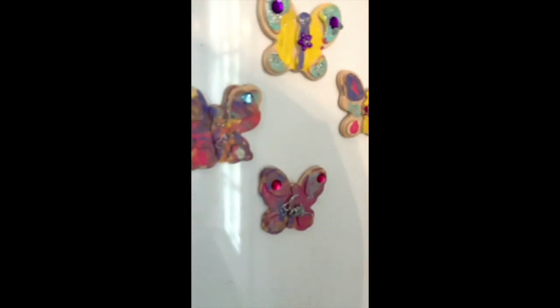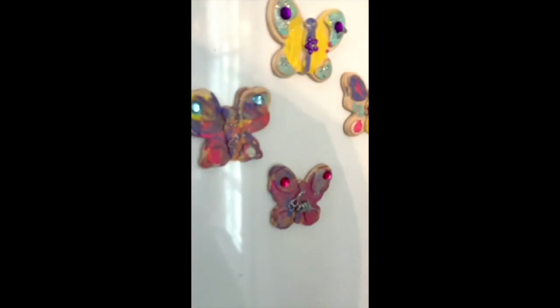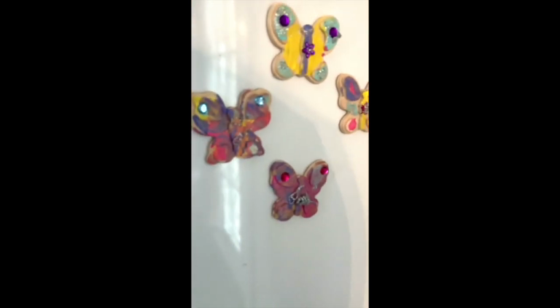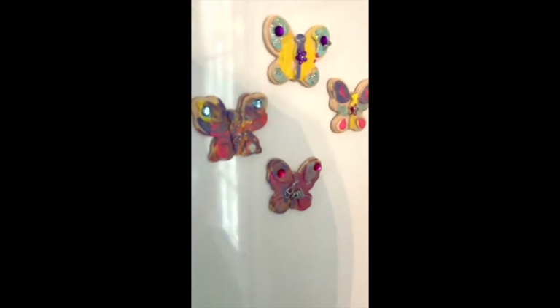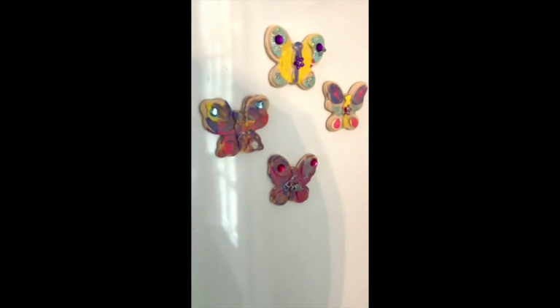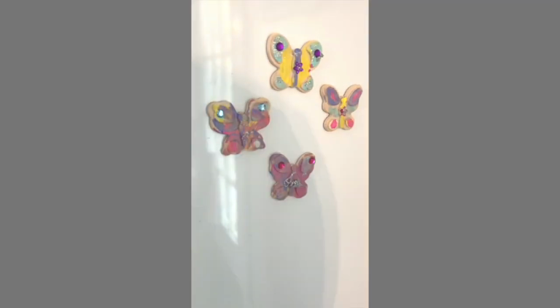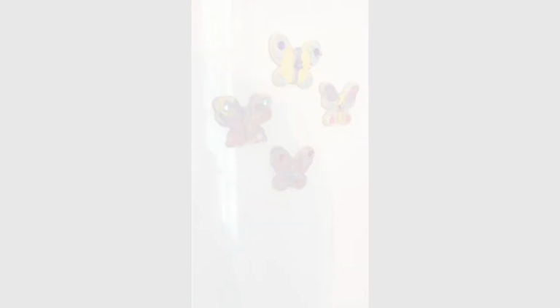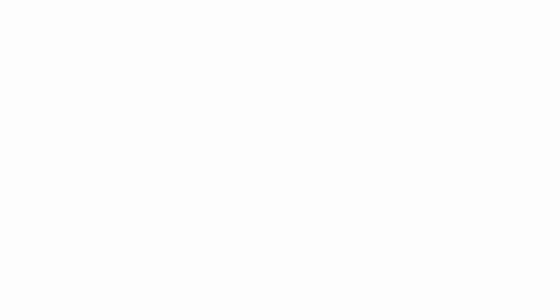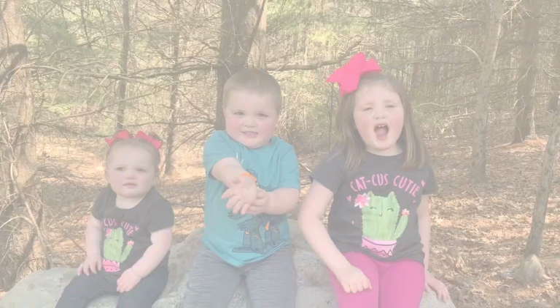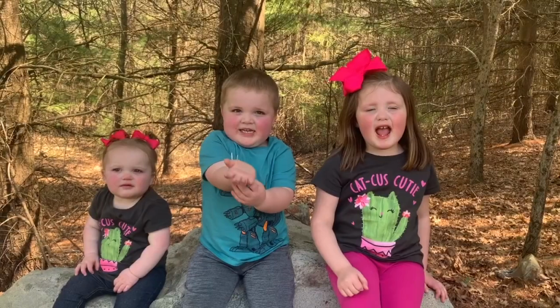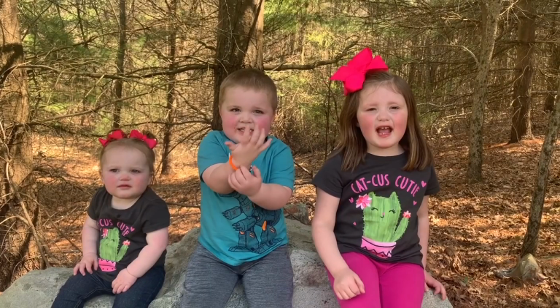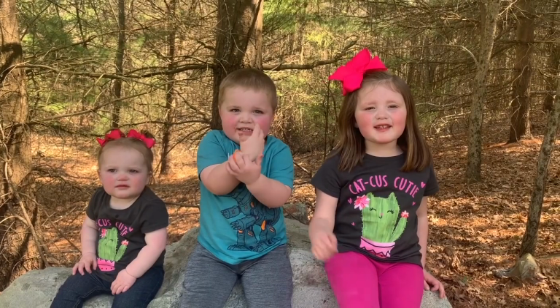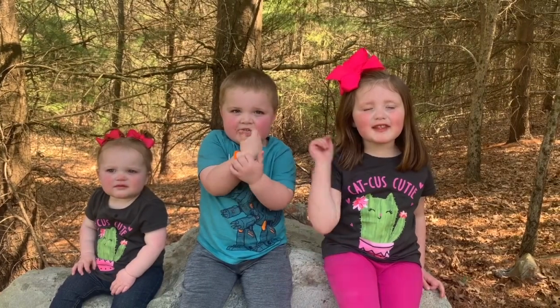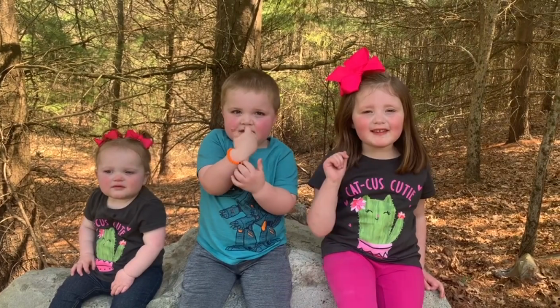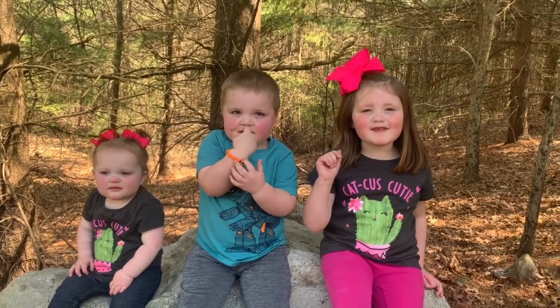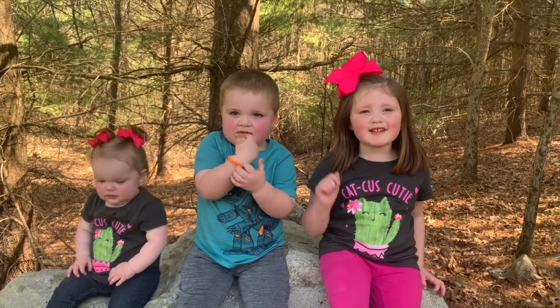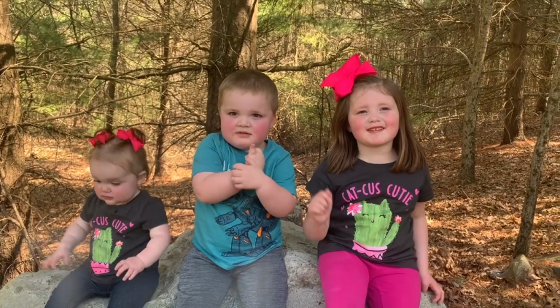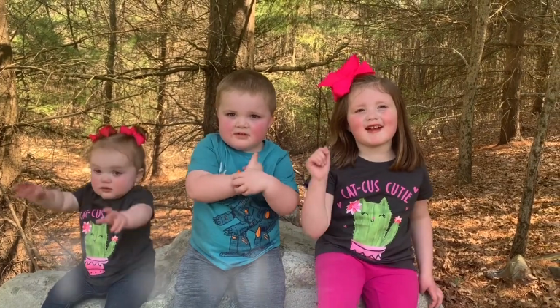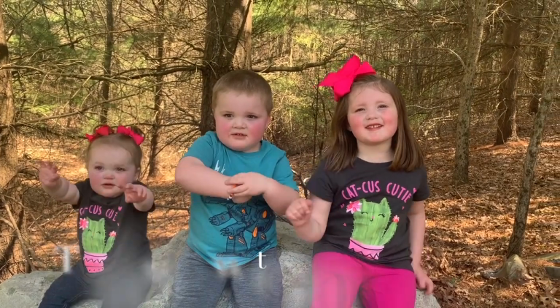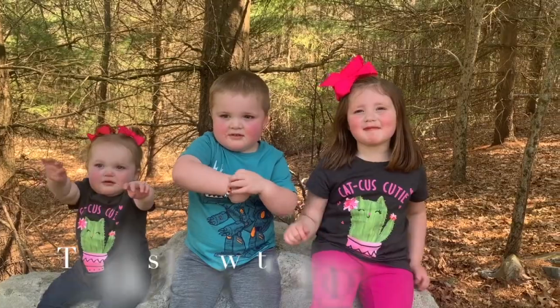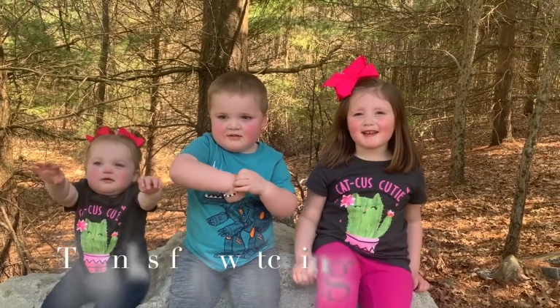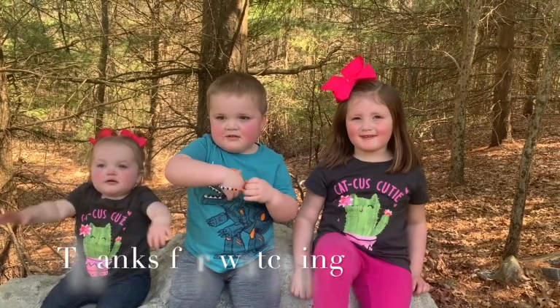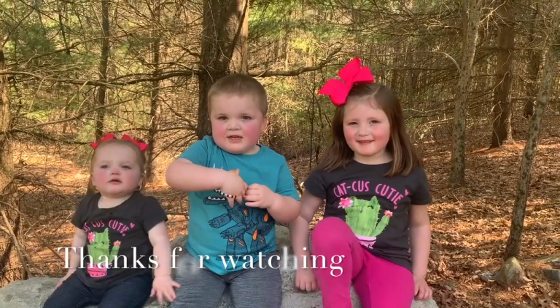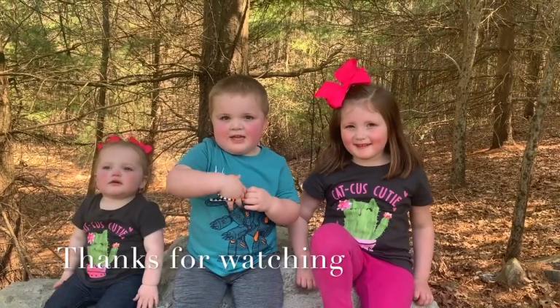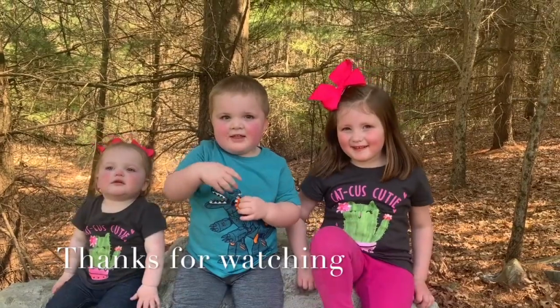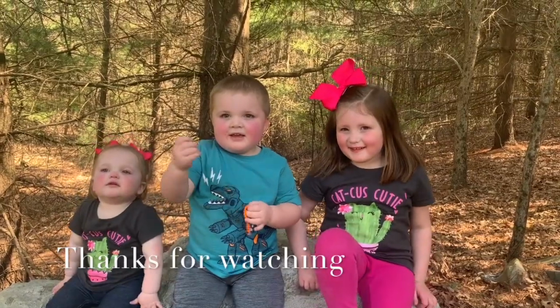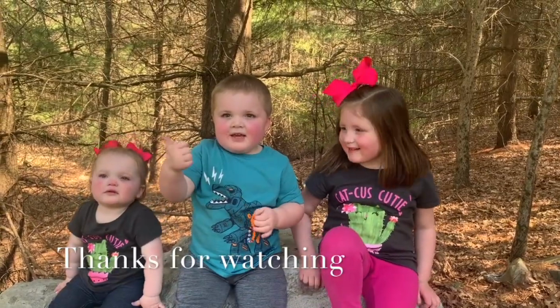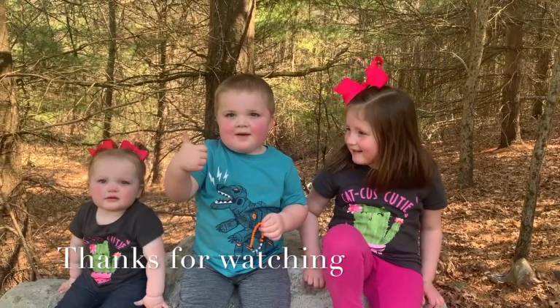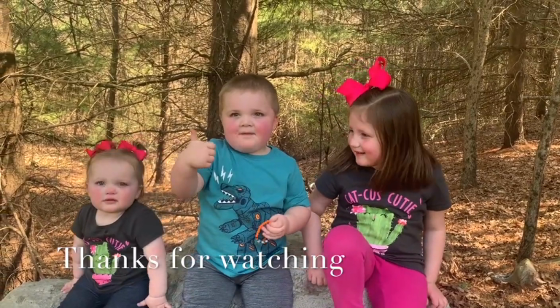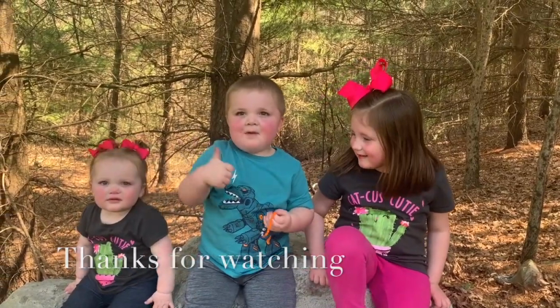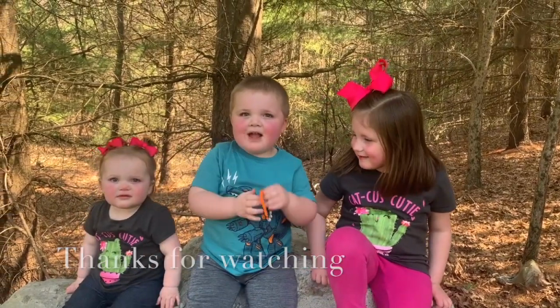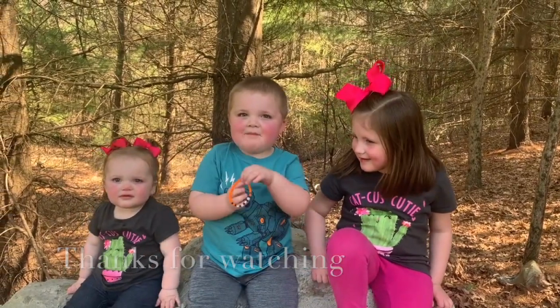Bye! Bye! If you like this video, subscribe down below and give a thumbs up.